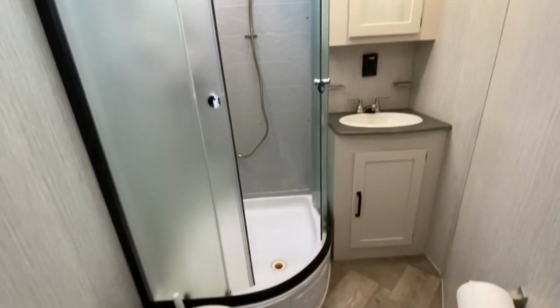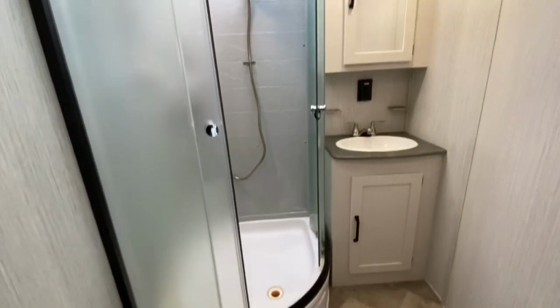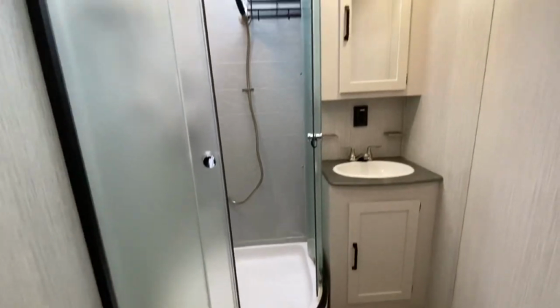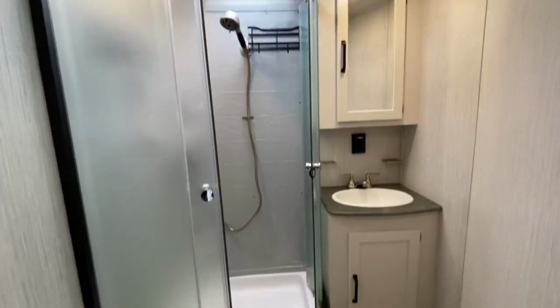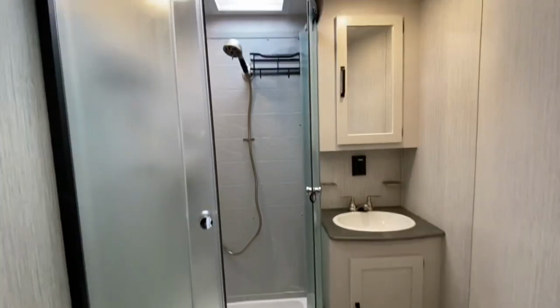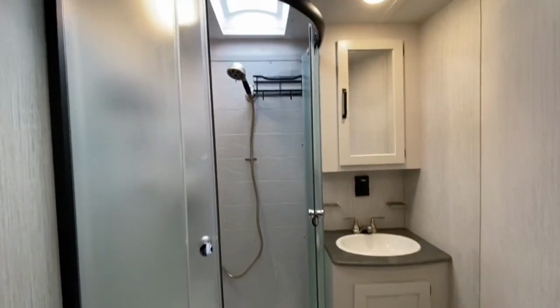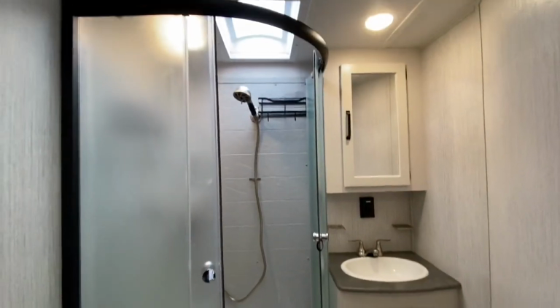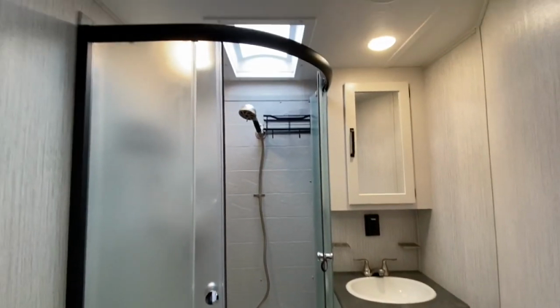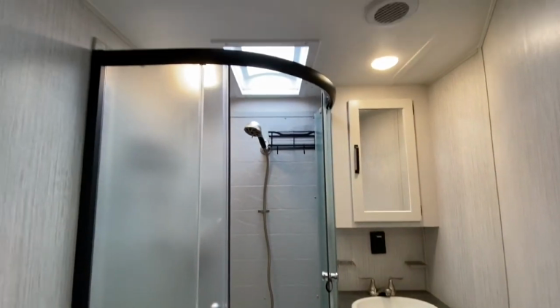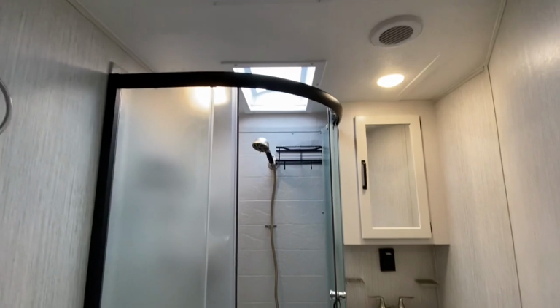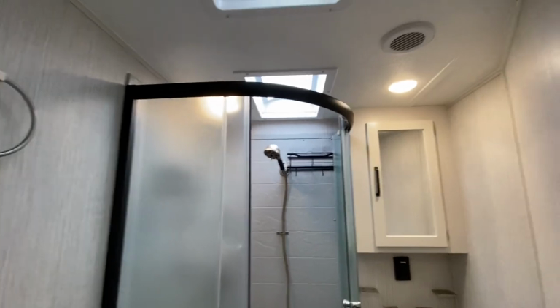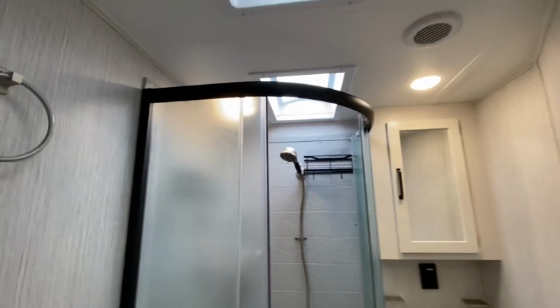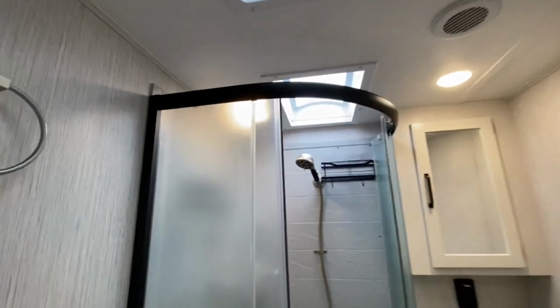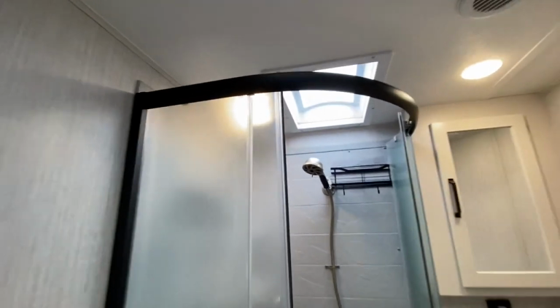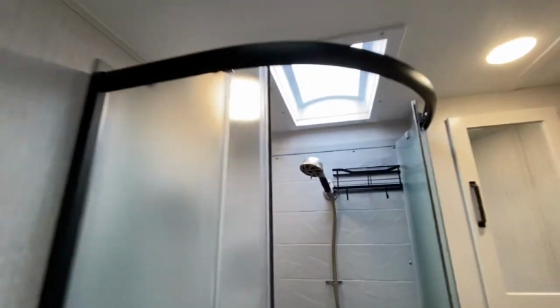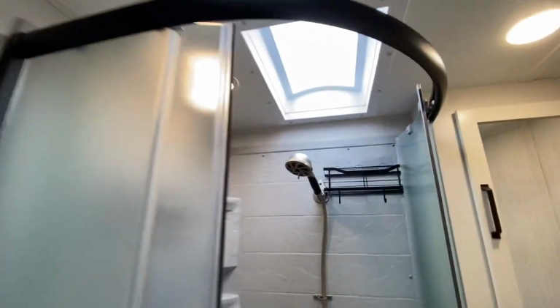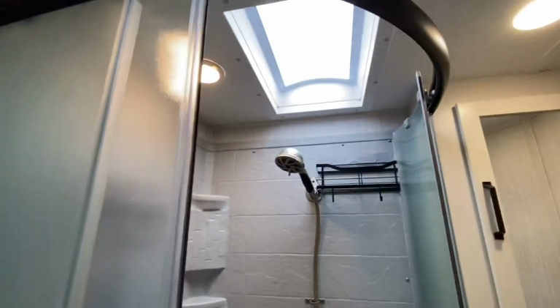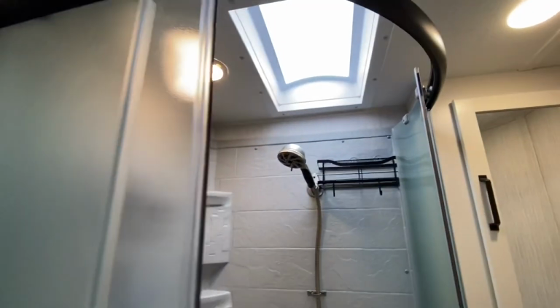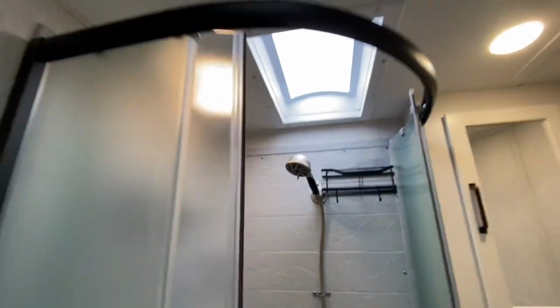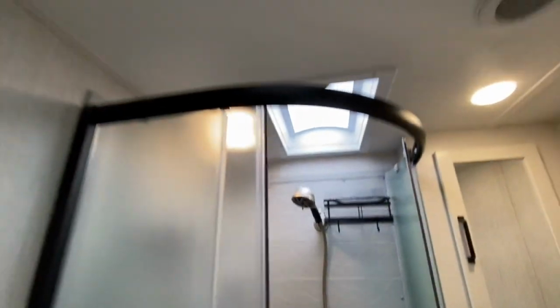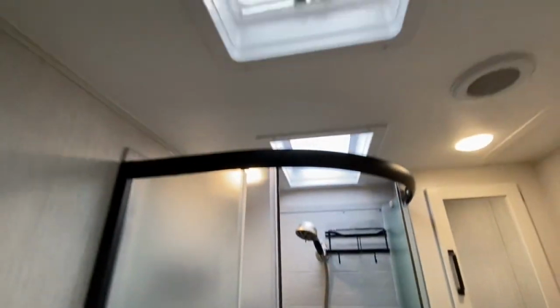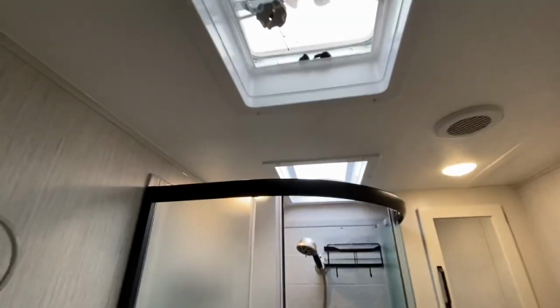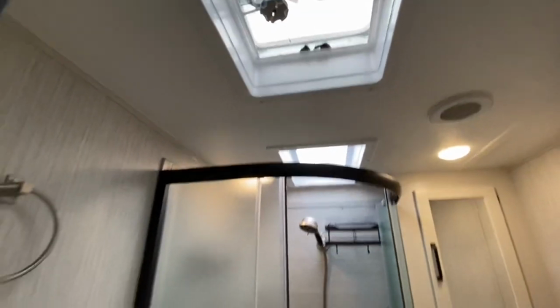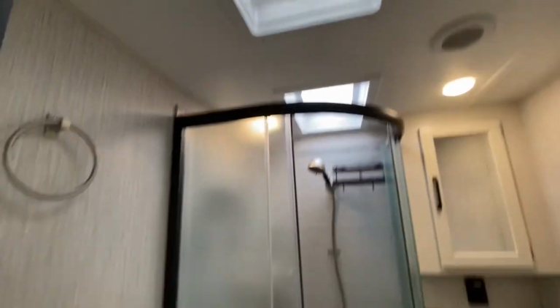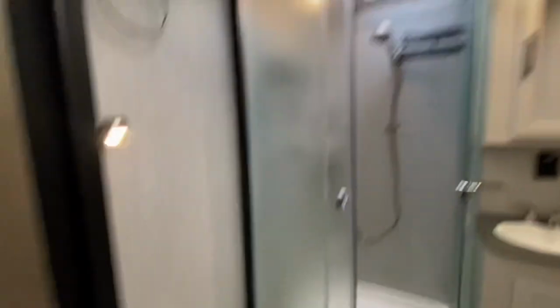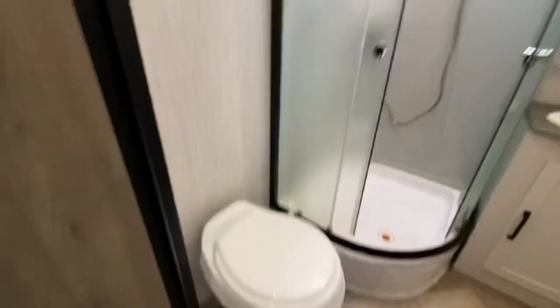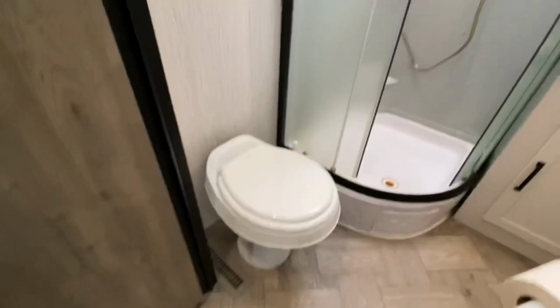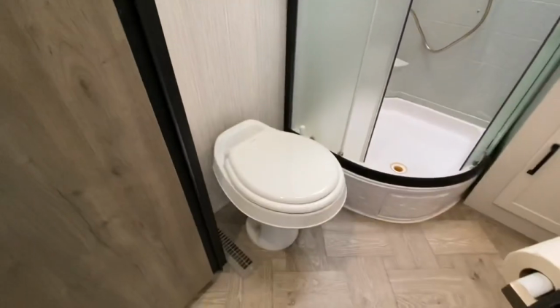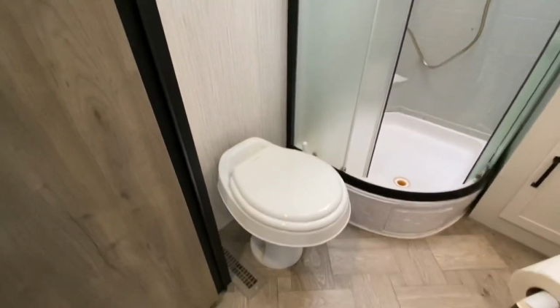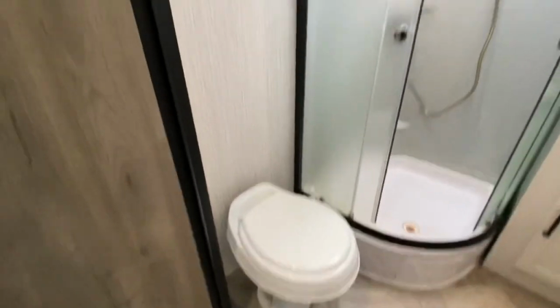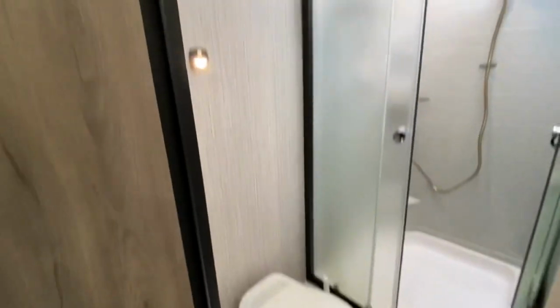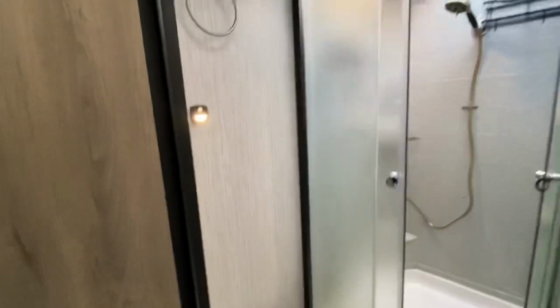Bathroom up next — we have a skylight and the fan exactly where it's supposed to be.